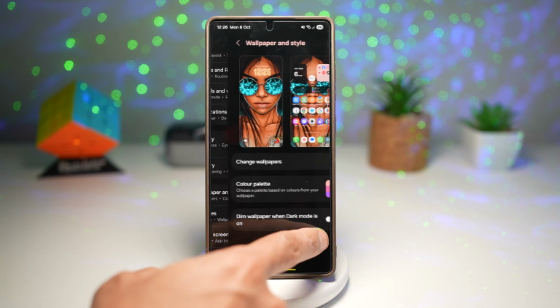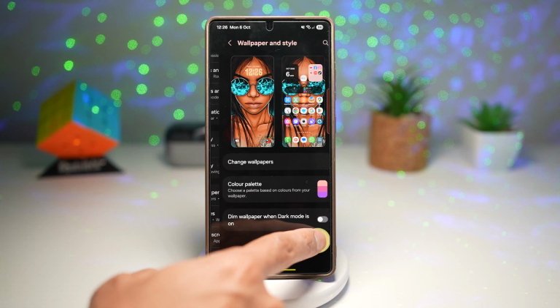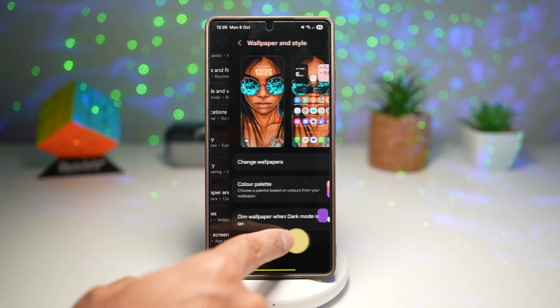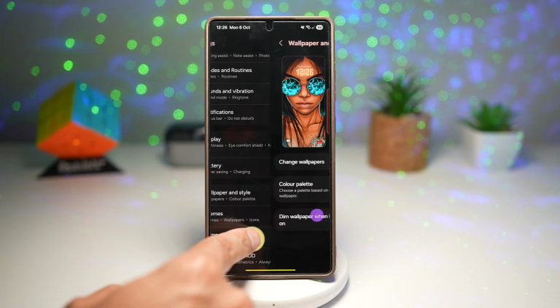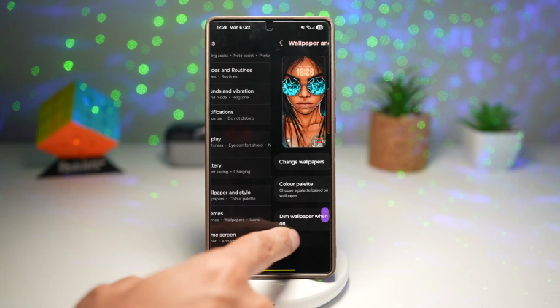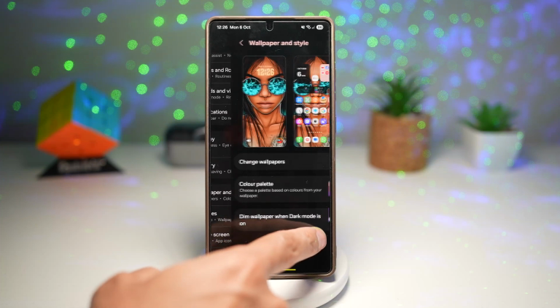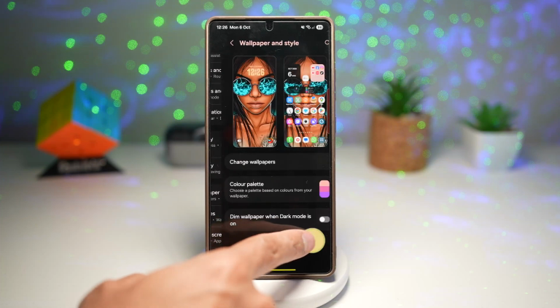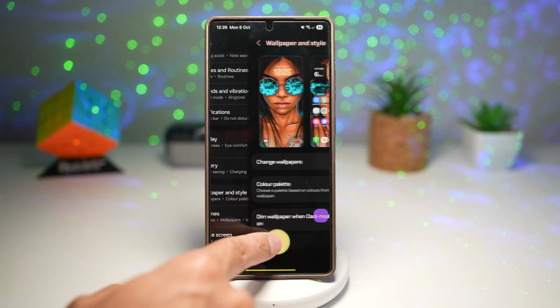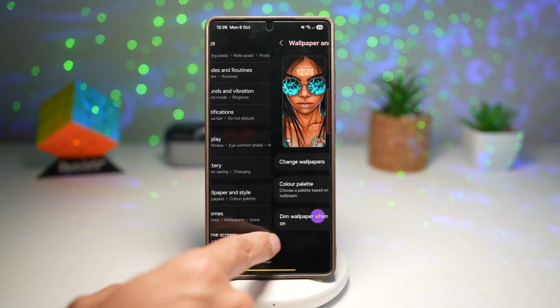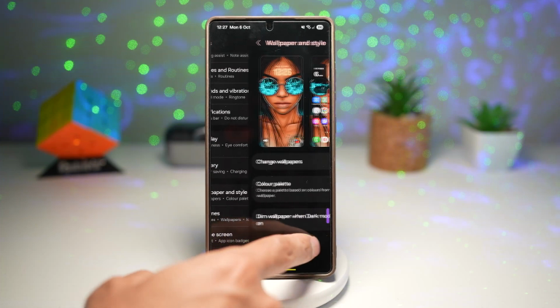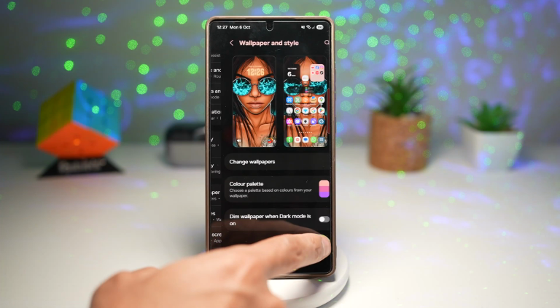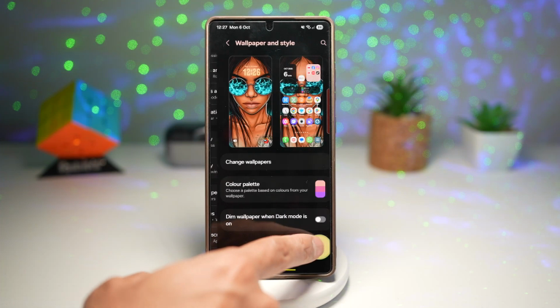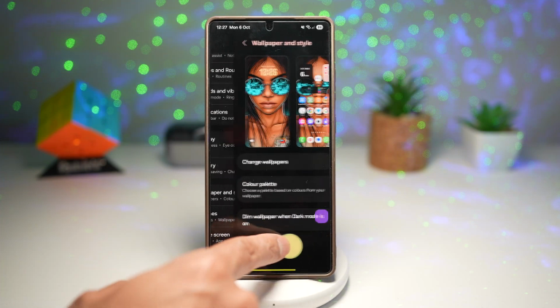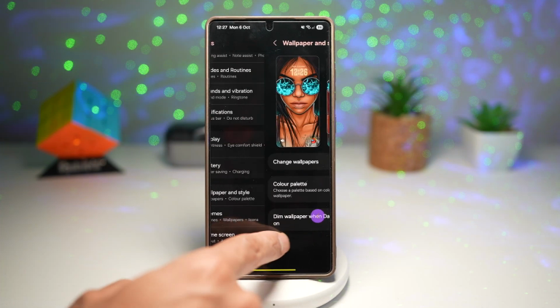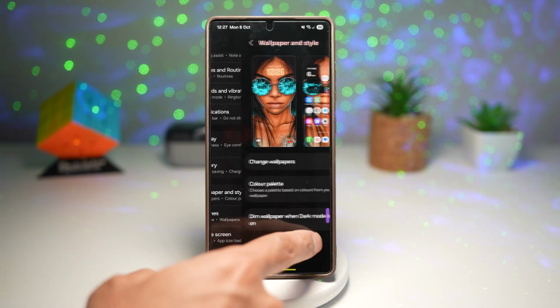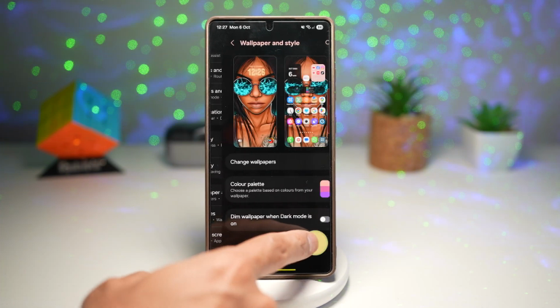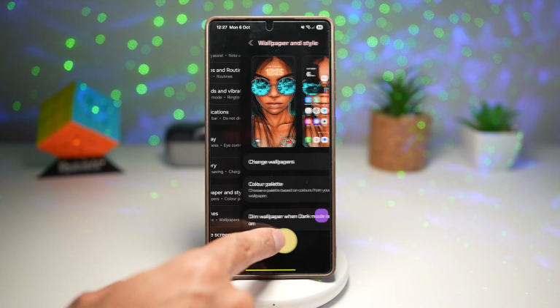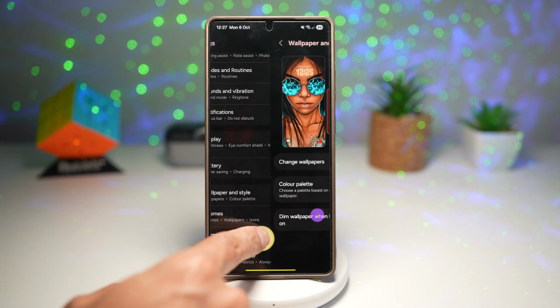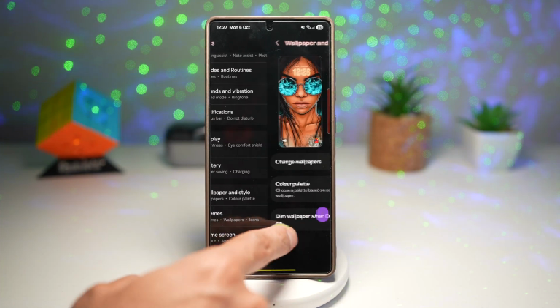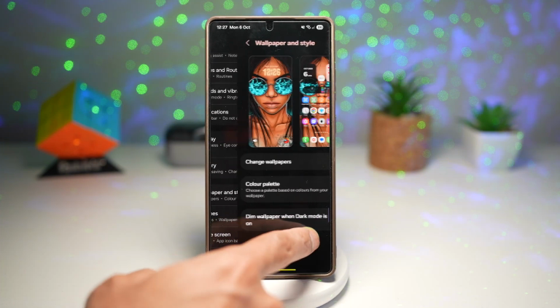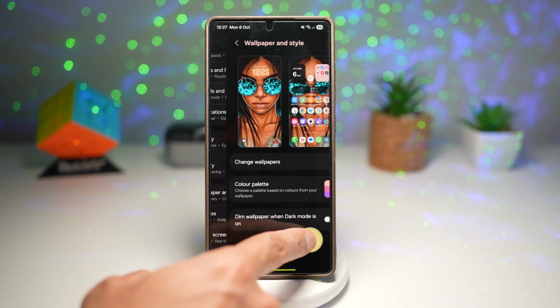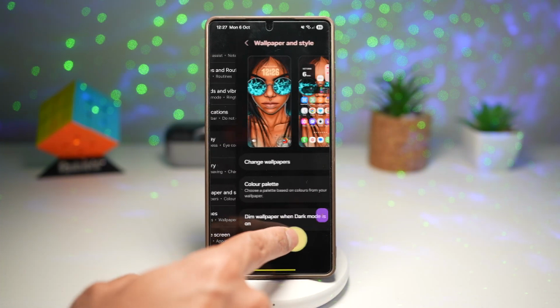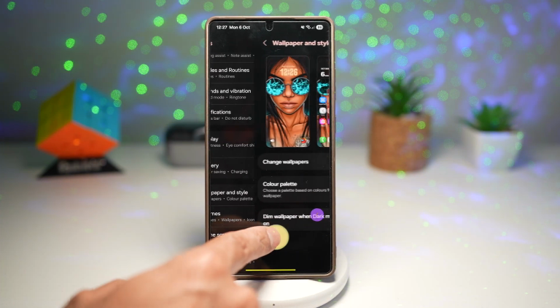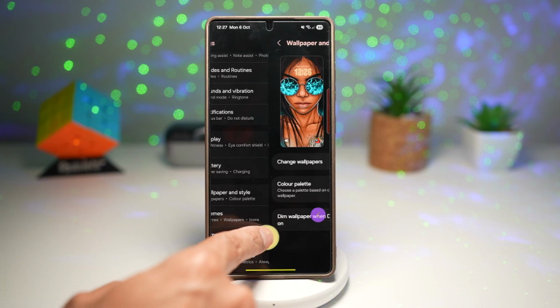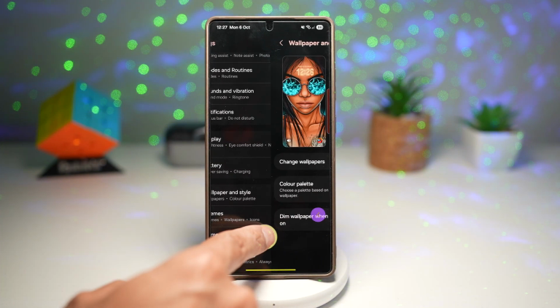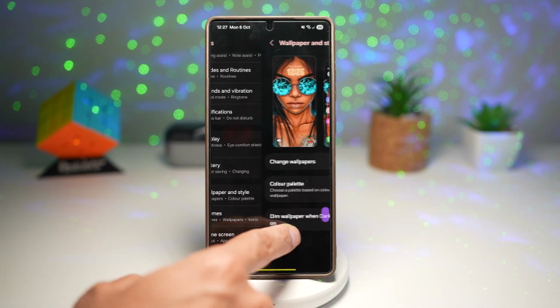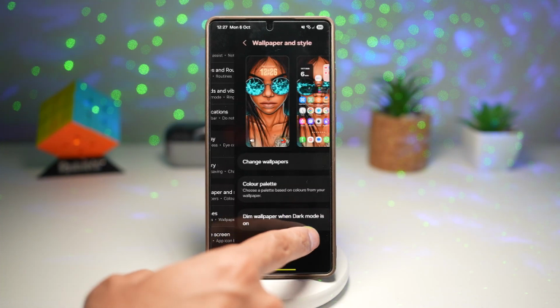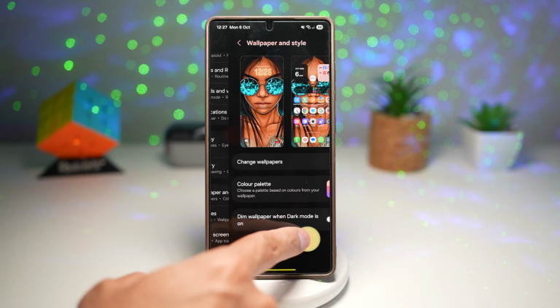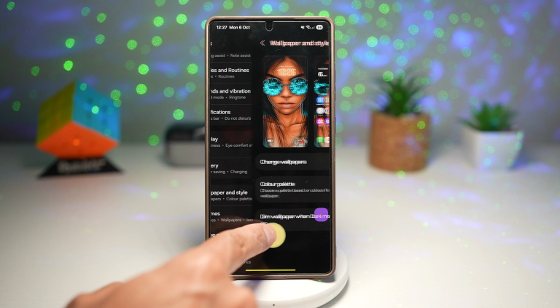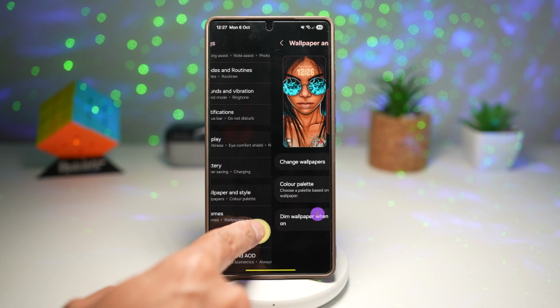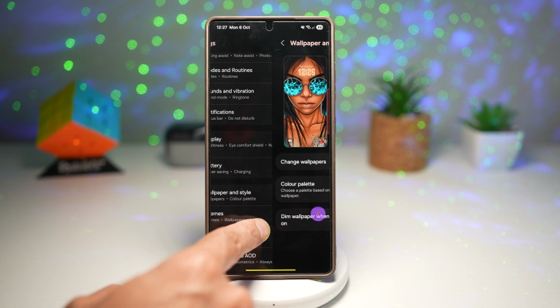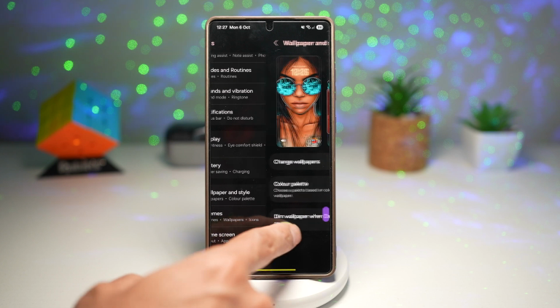Hi everyone, The Simple Dad here. In this video, I'll show you how to set the side back gesture icon on One UI 8.